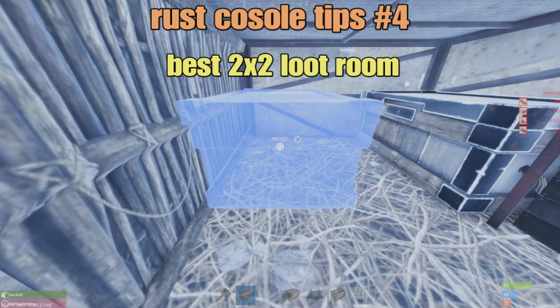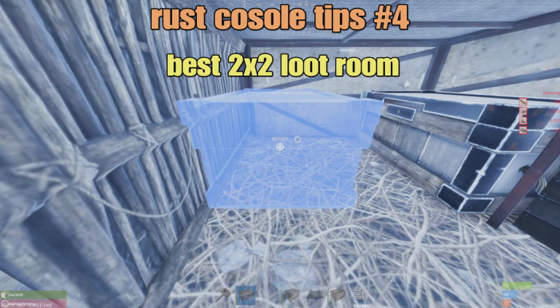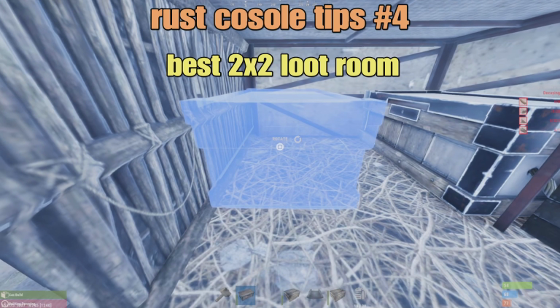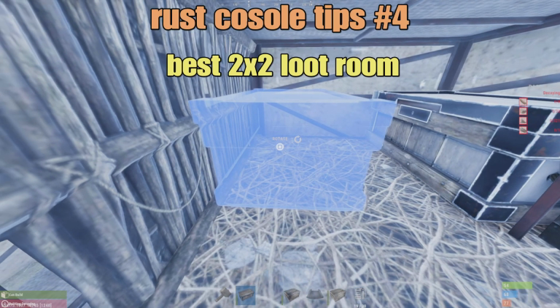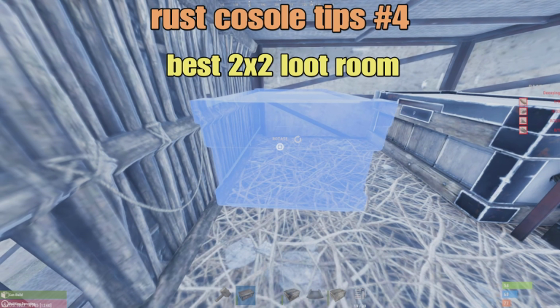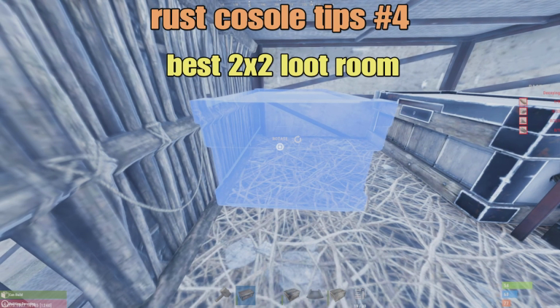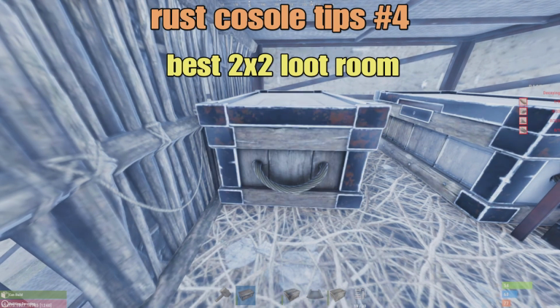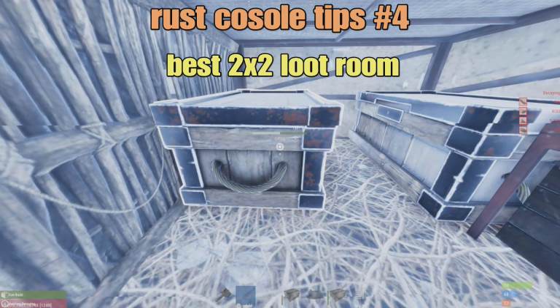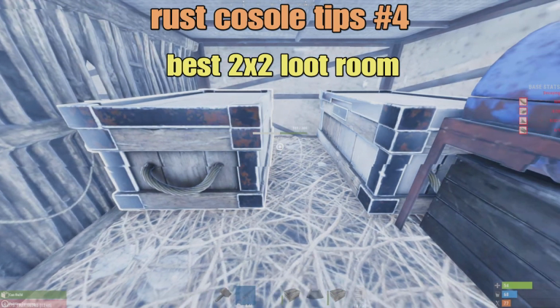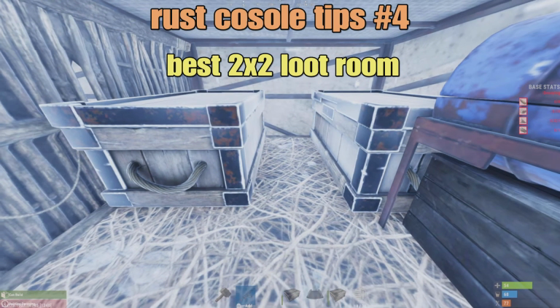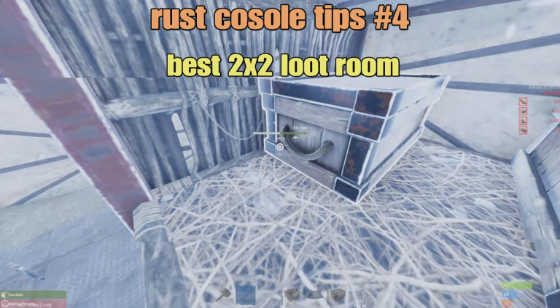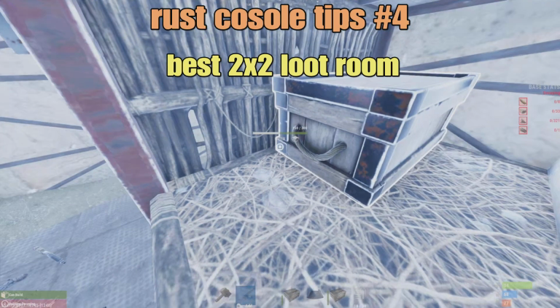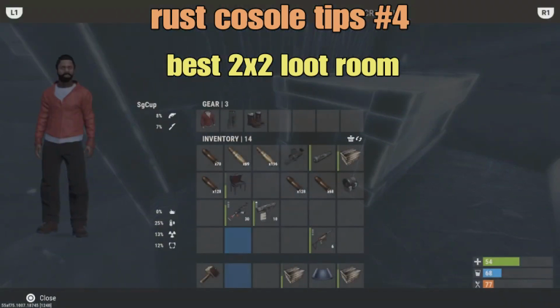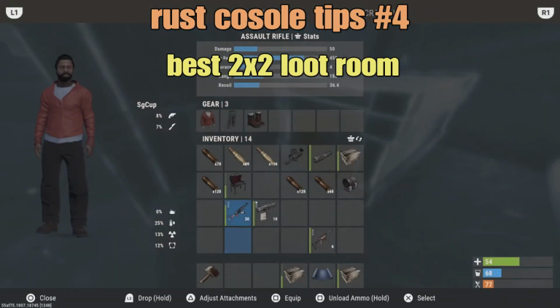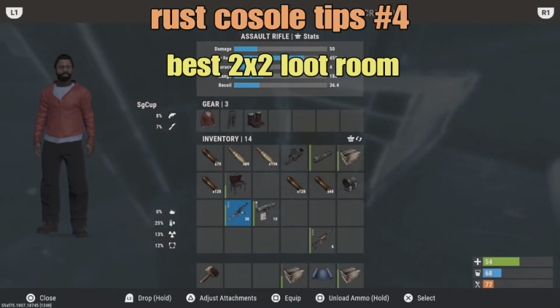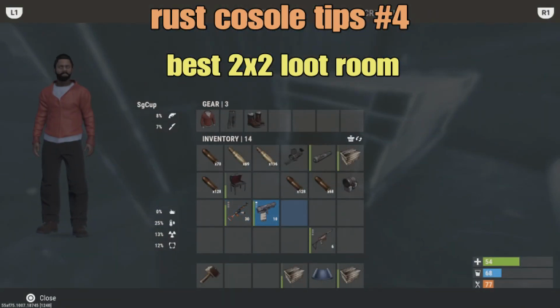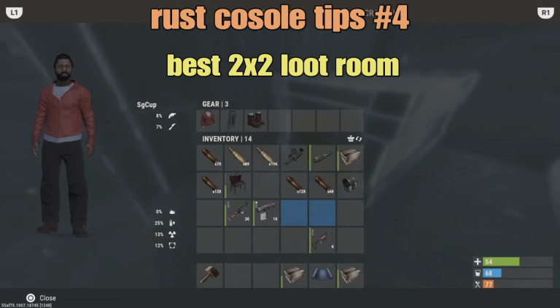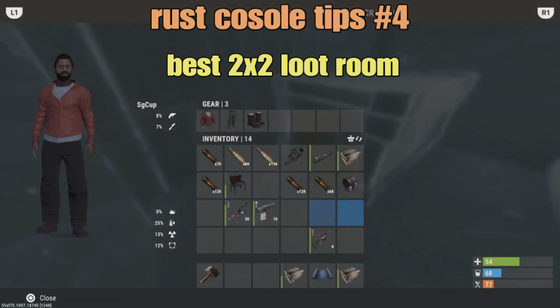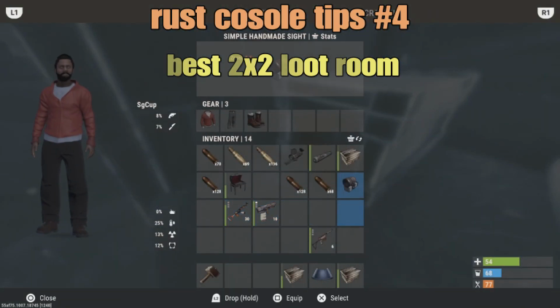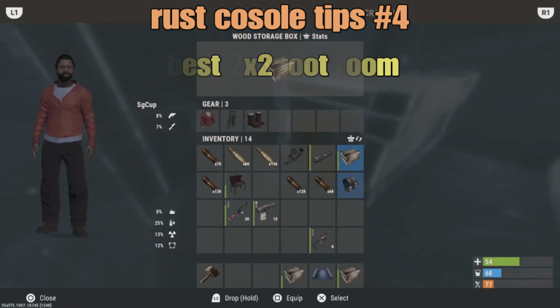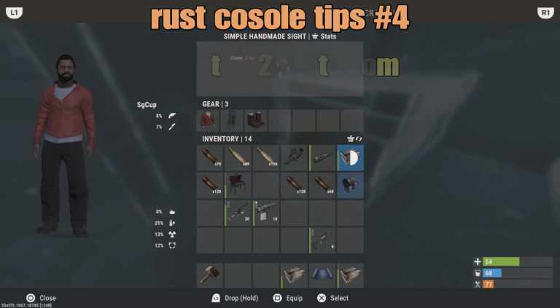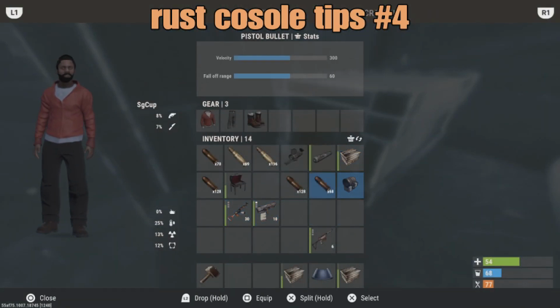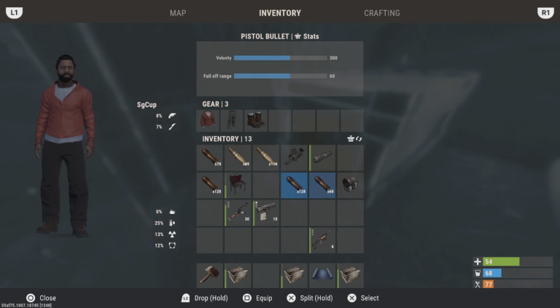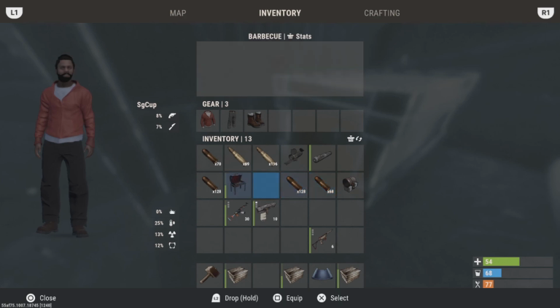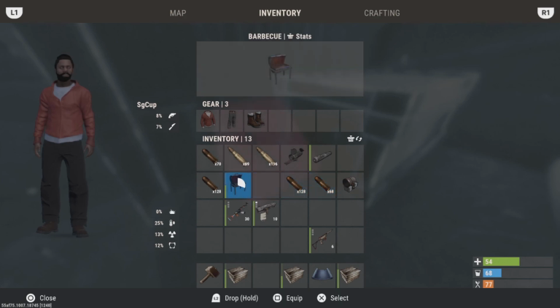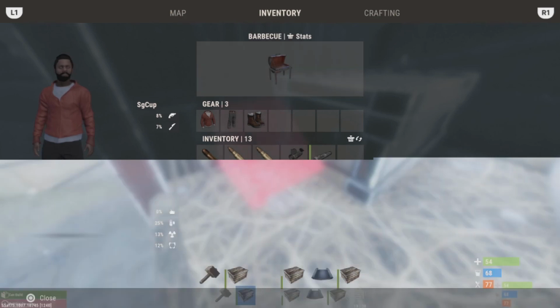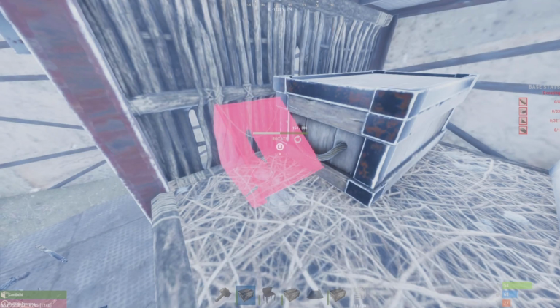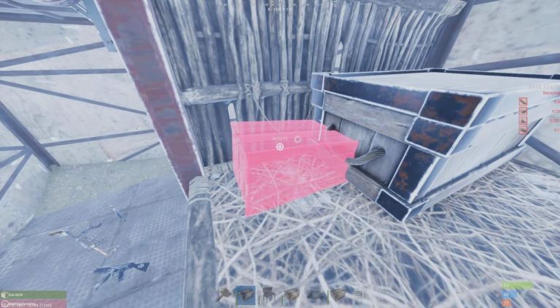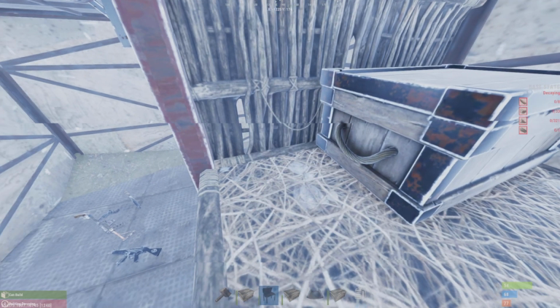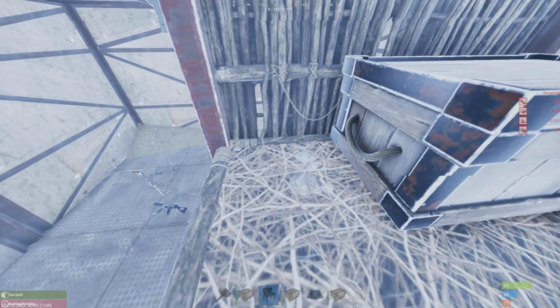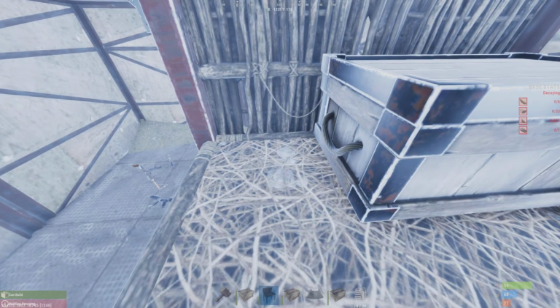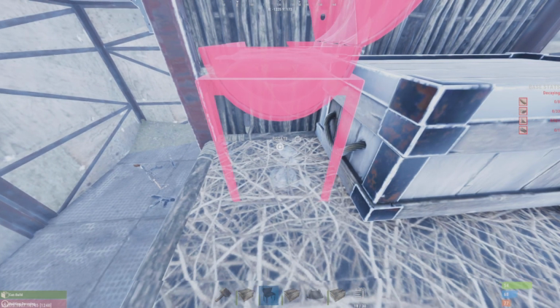Rust console tips number 4. This is a 2x2 upgrade you can use to get 8 boxes of storage in a 1x1 area.